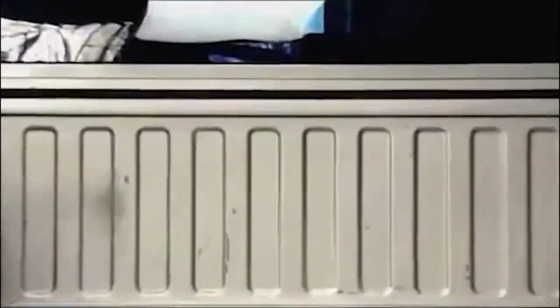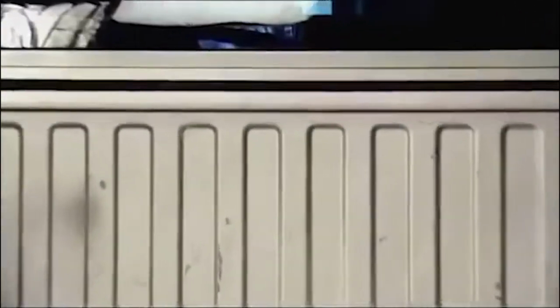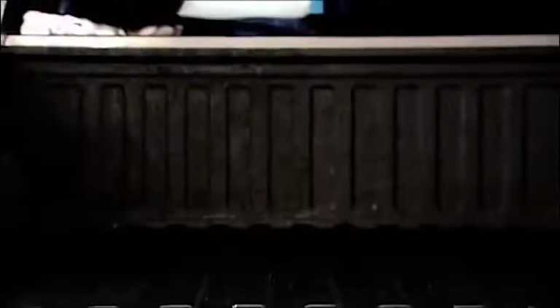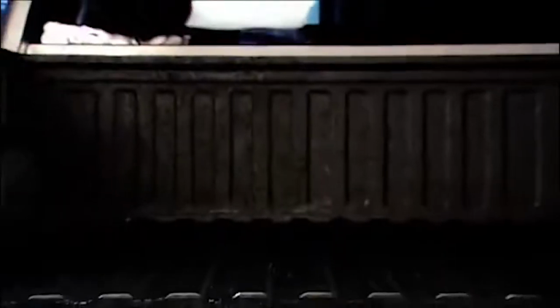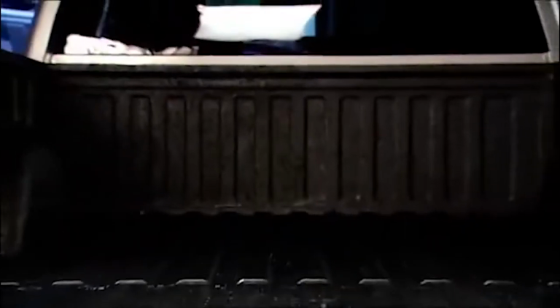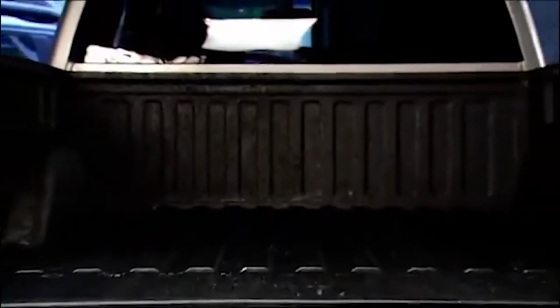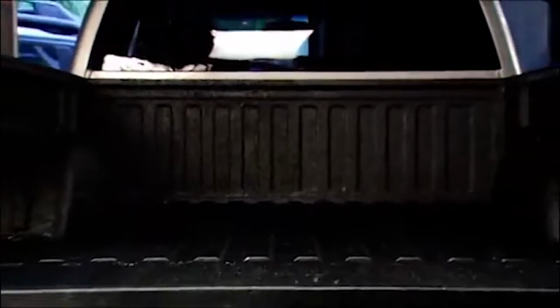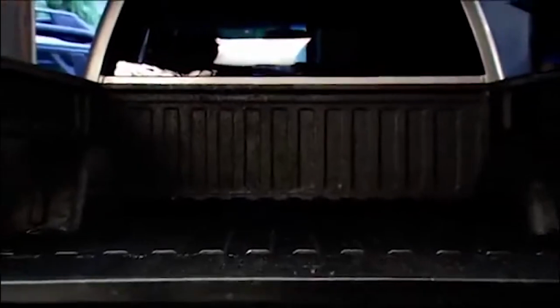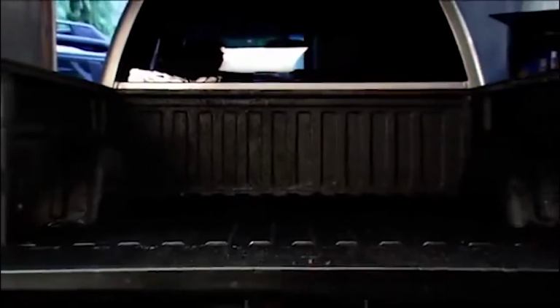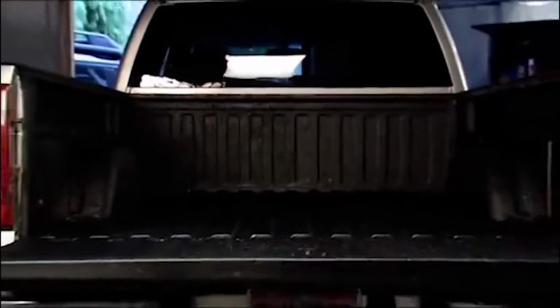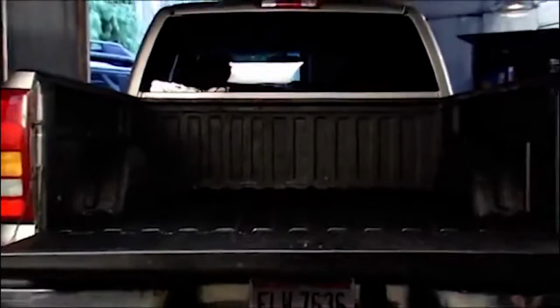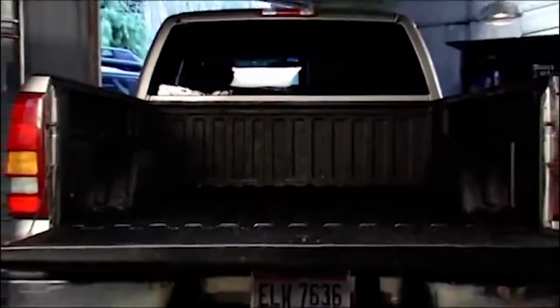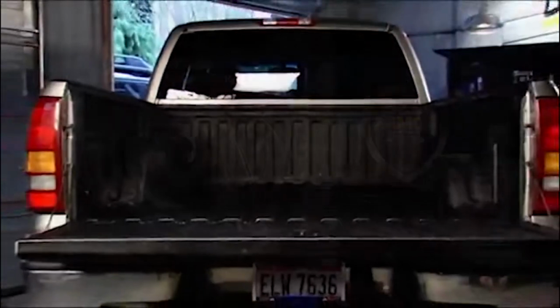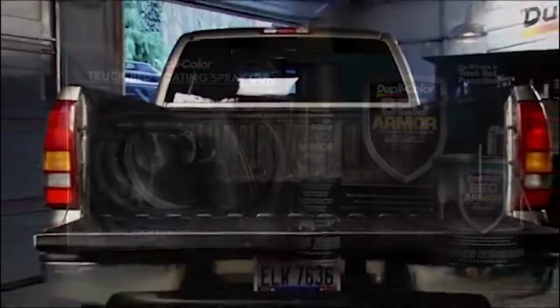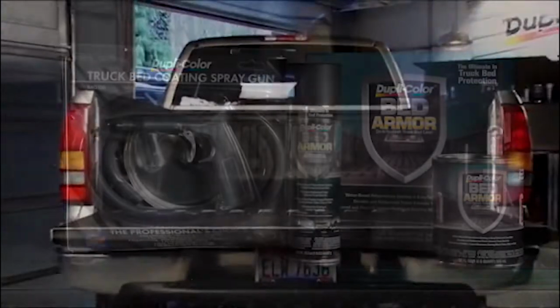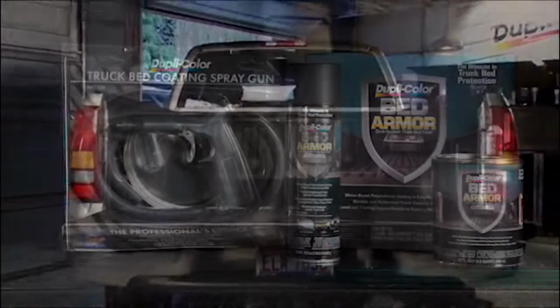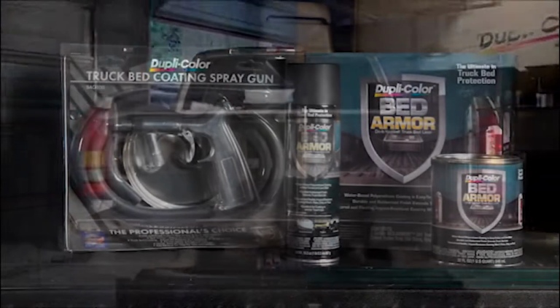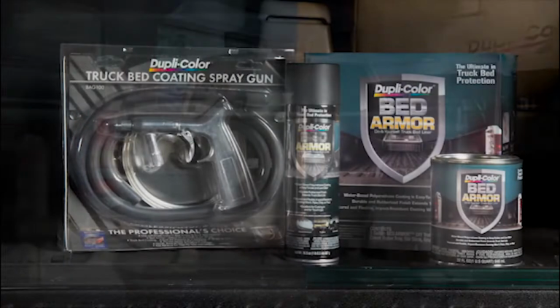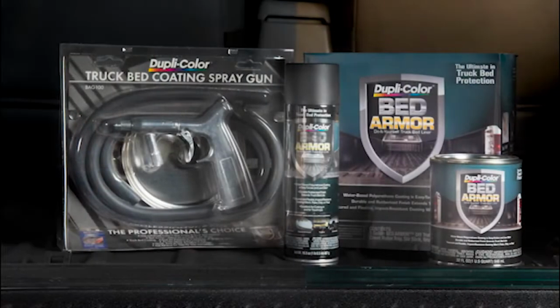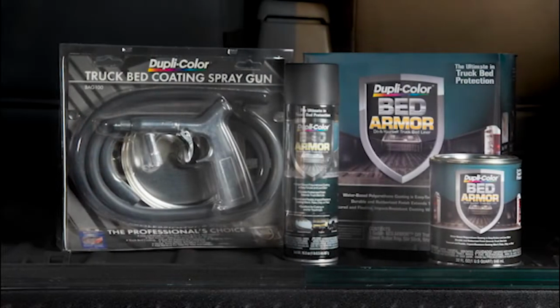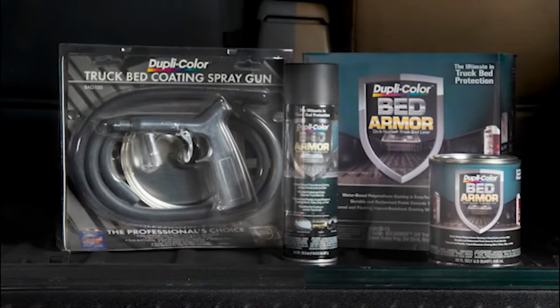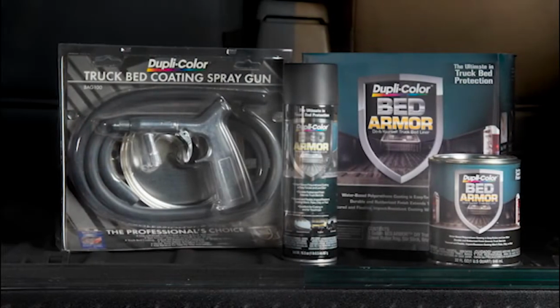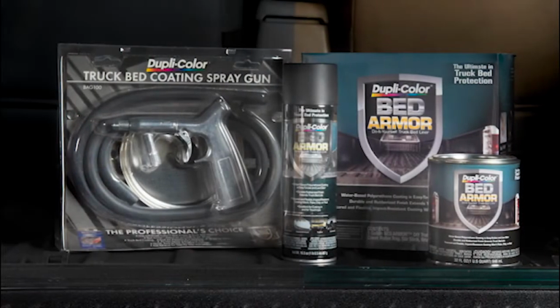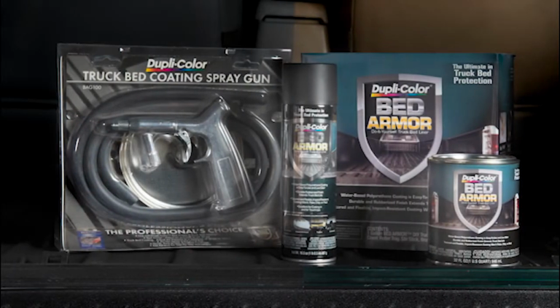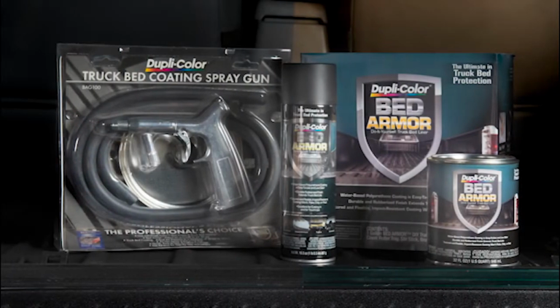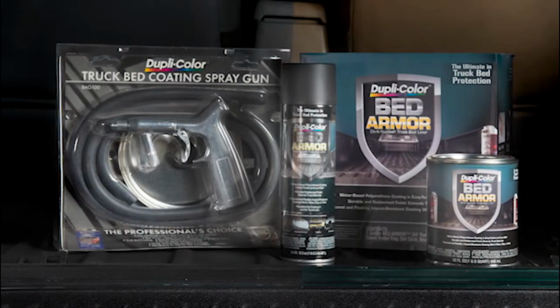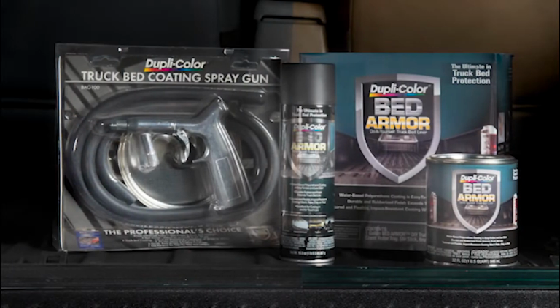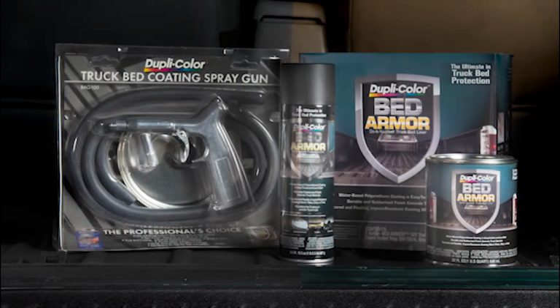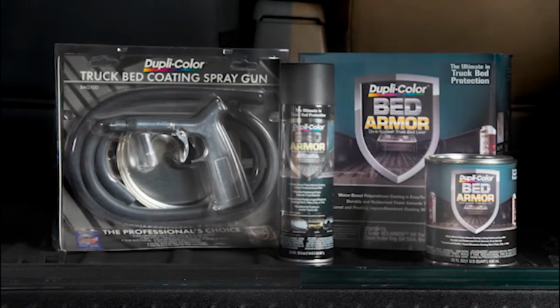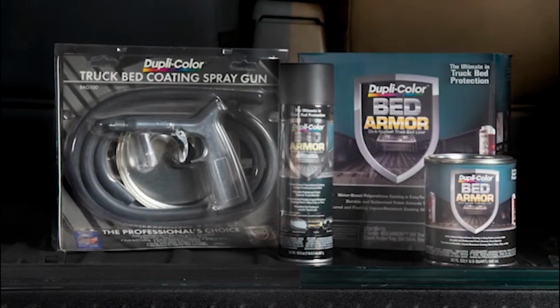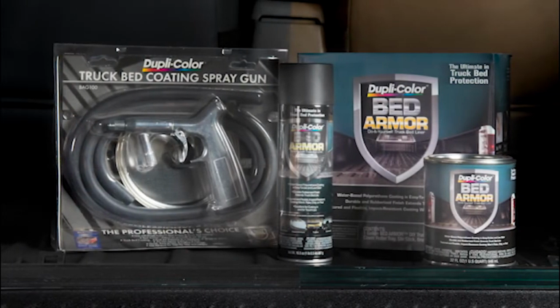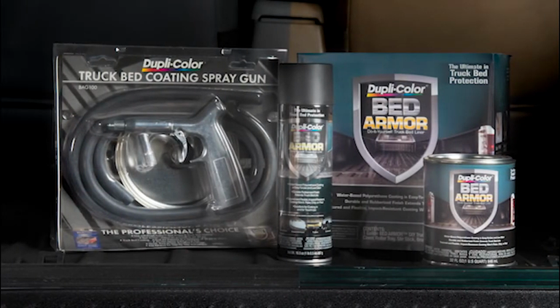For more information on this and any of our other products, check out our website at dupacolor.com.